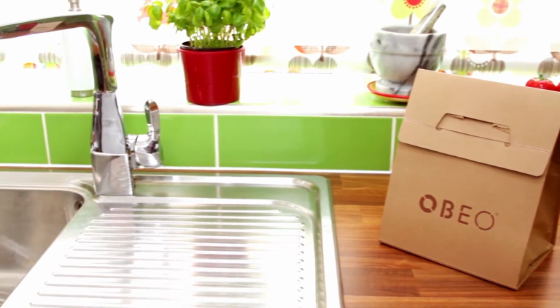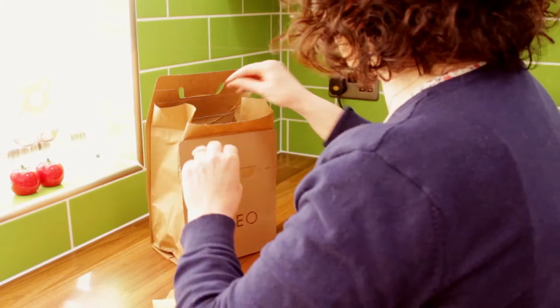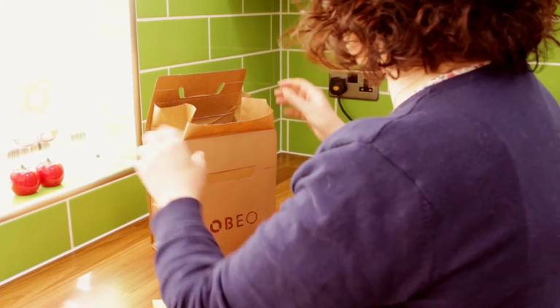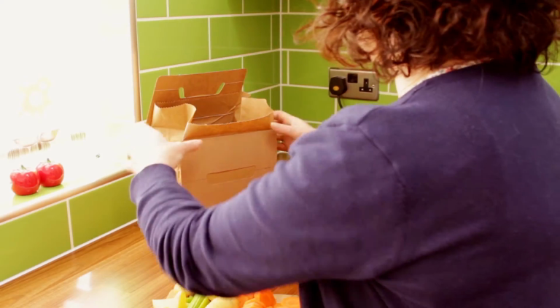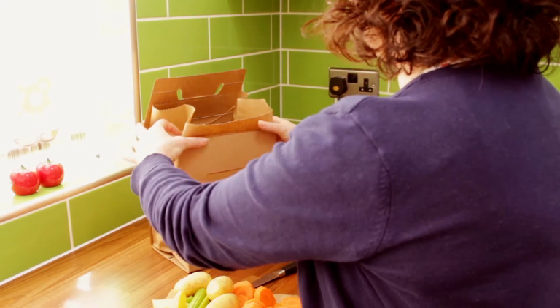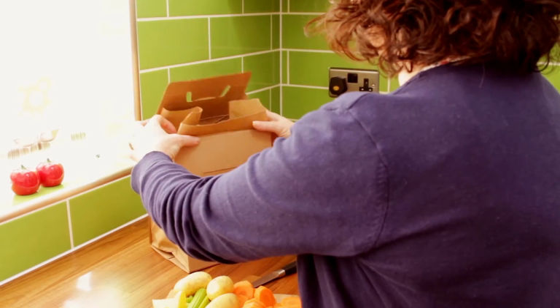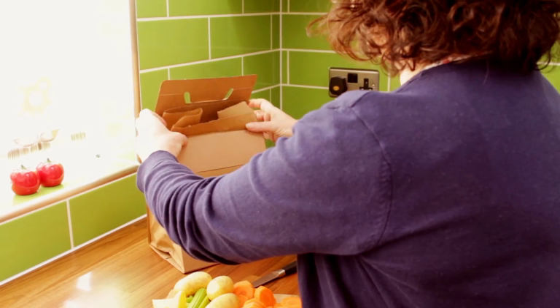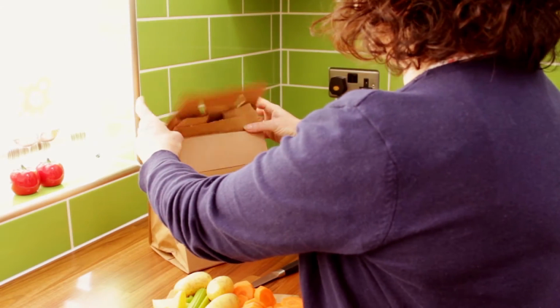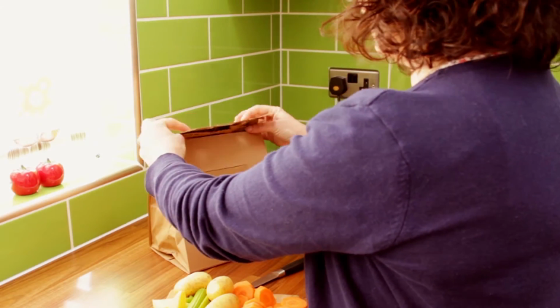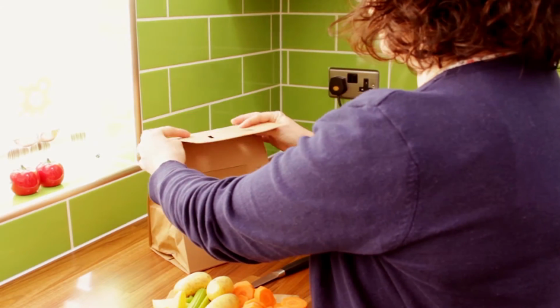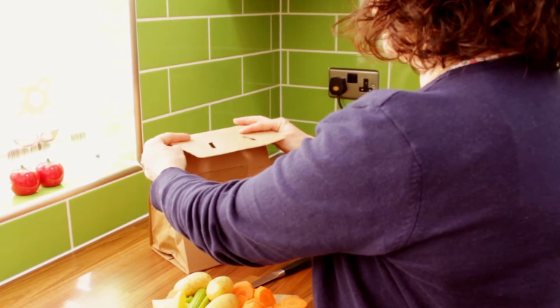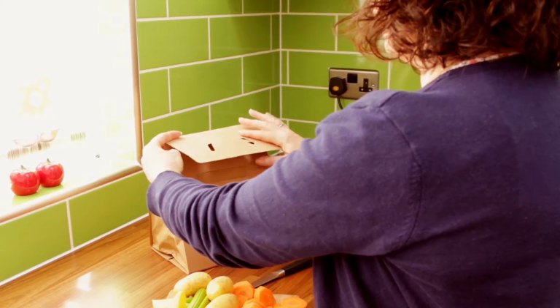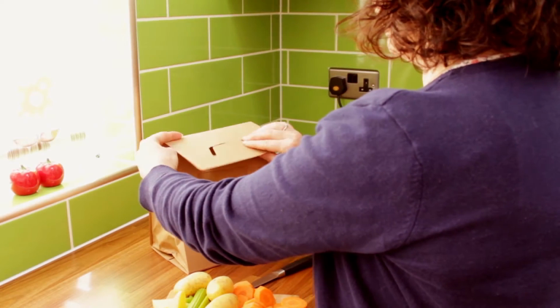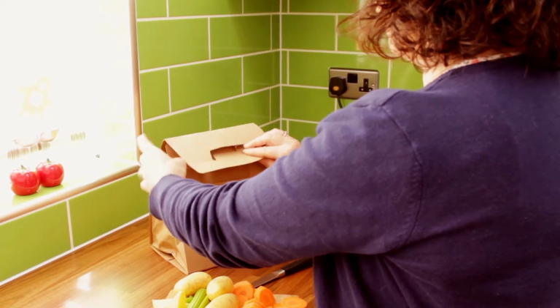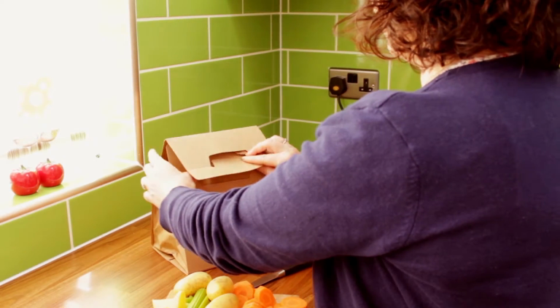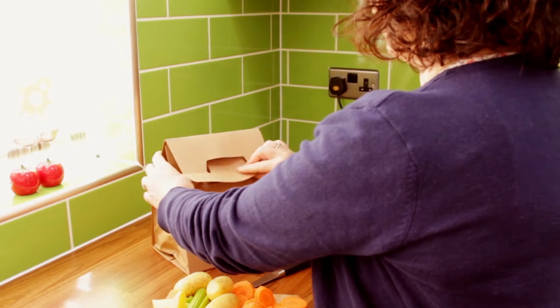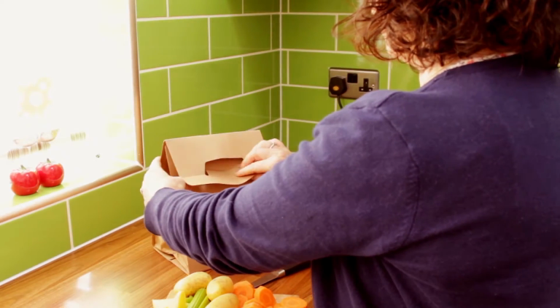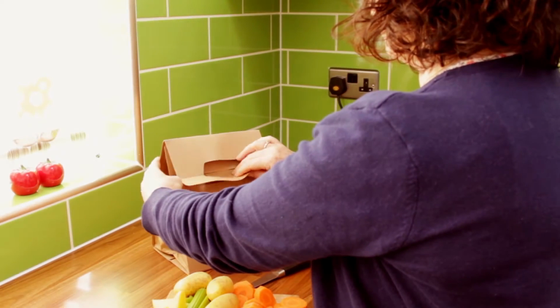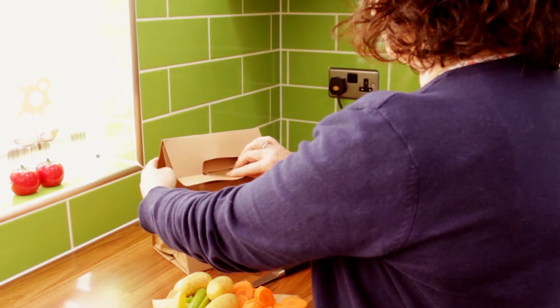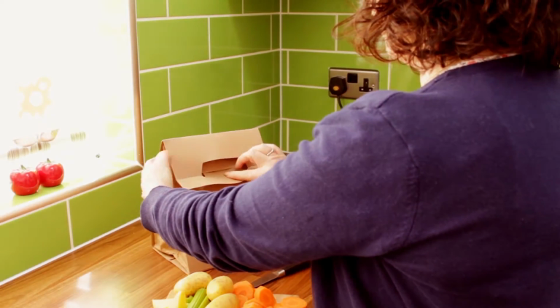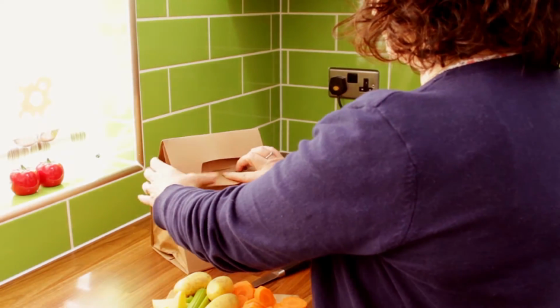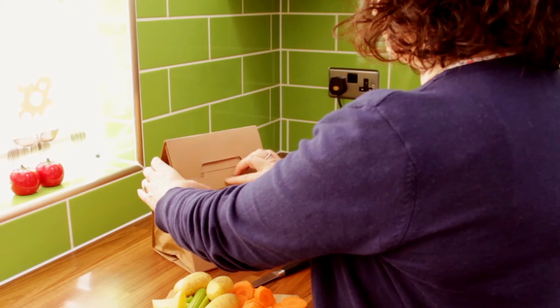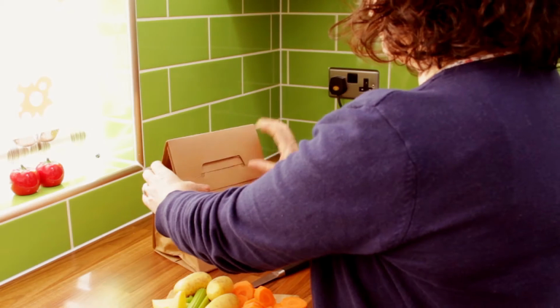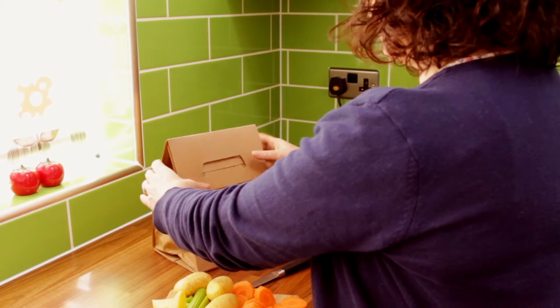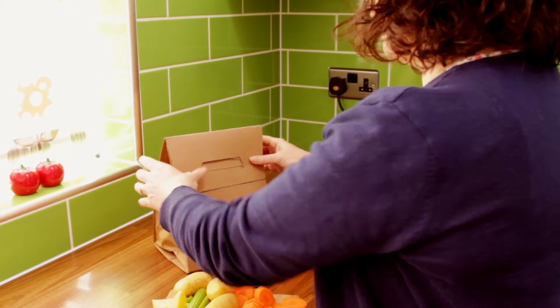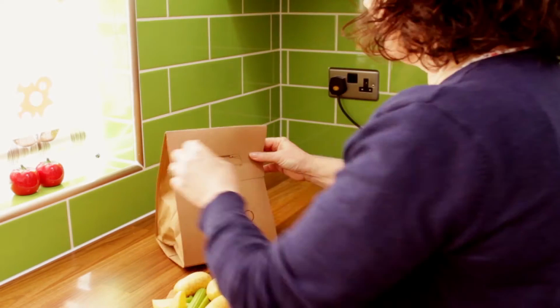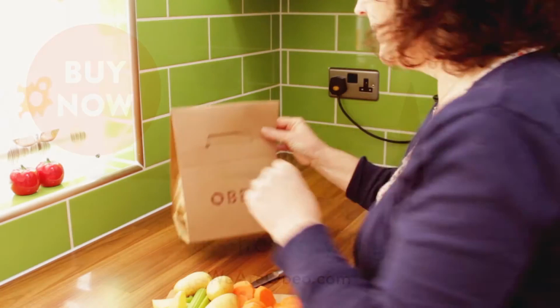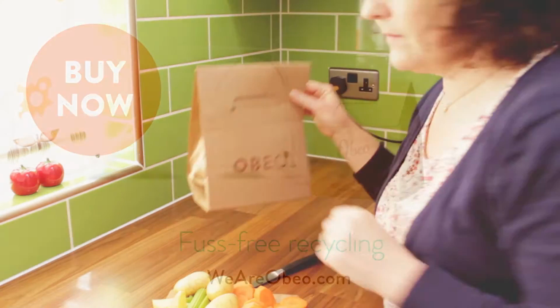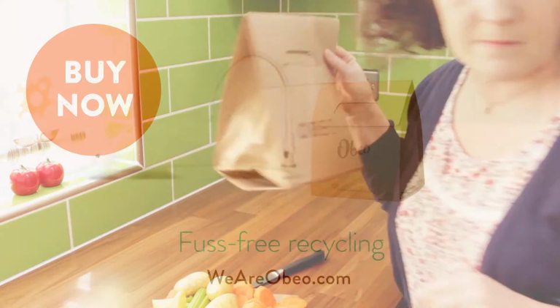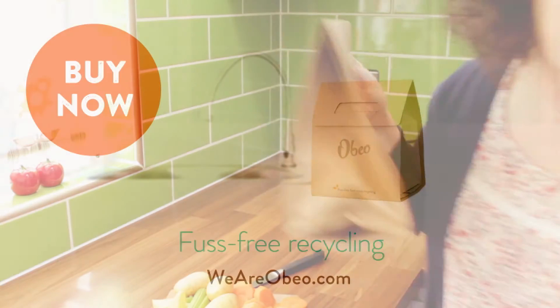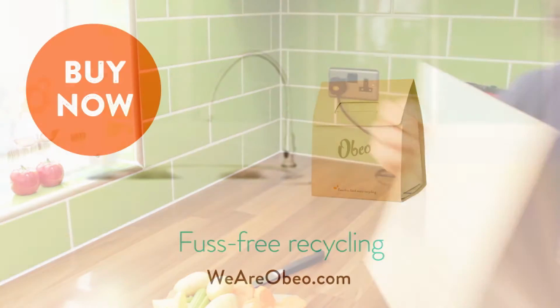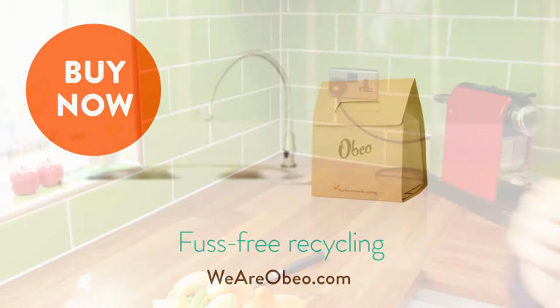When it's full you can just fold it over, carry it out to your bin. There's no spill and there's no mess.